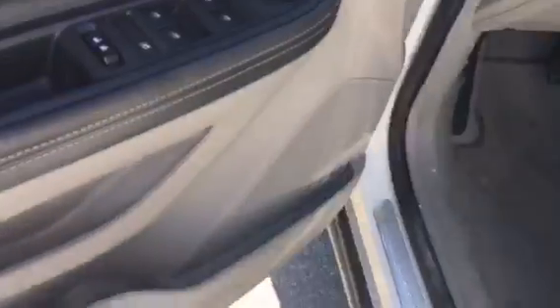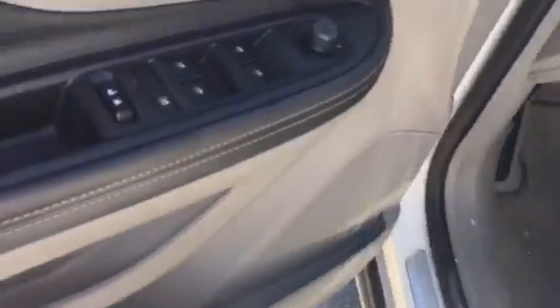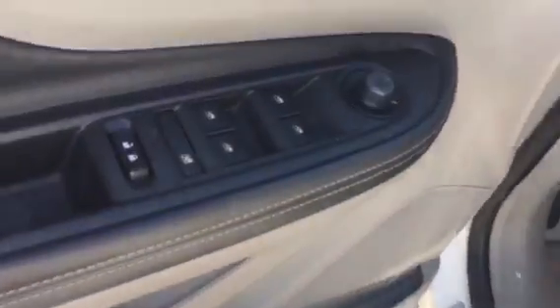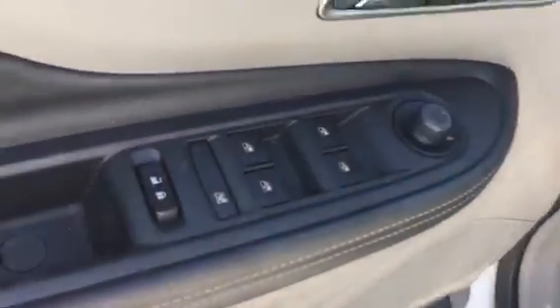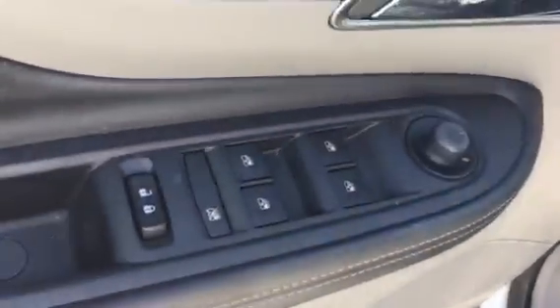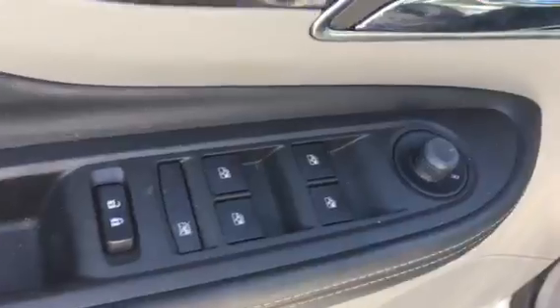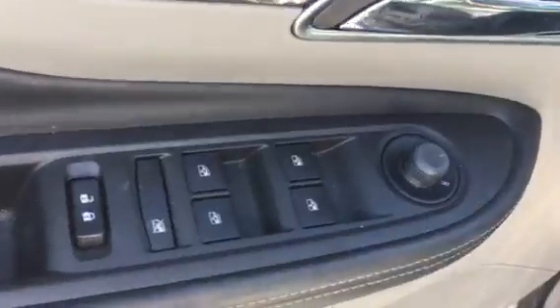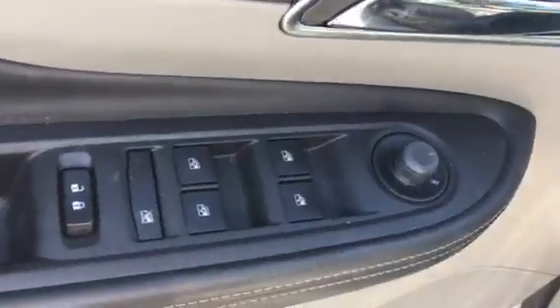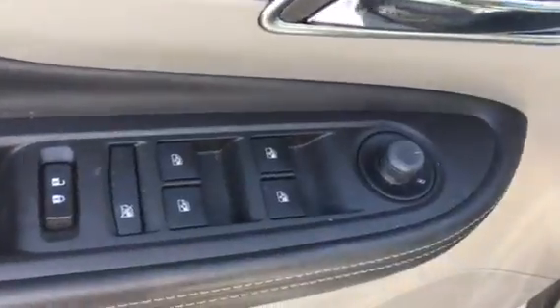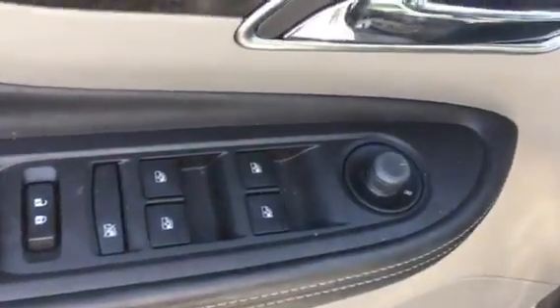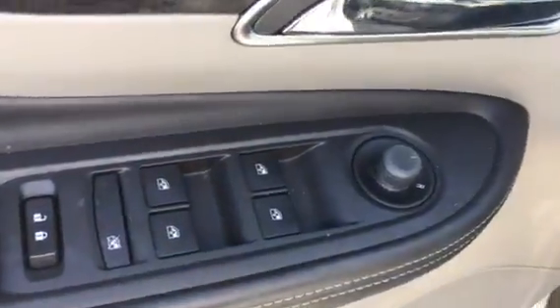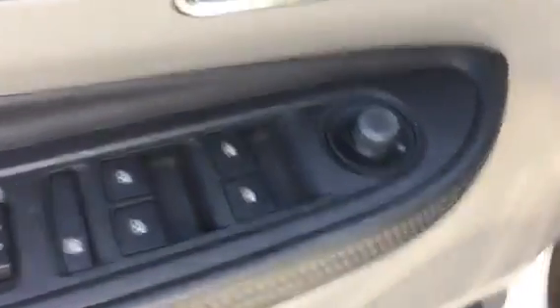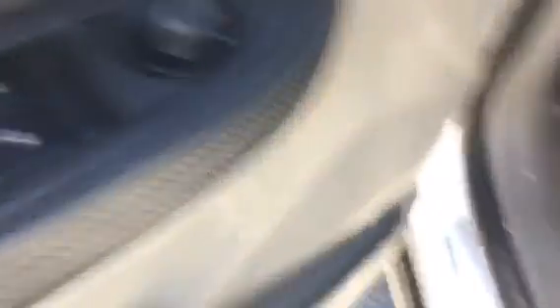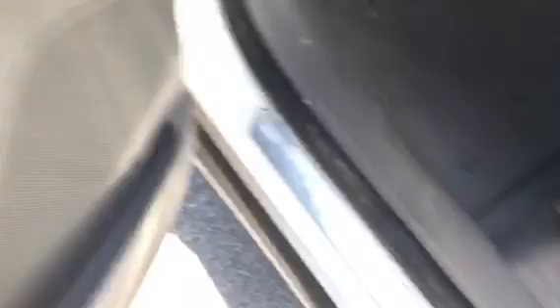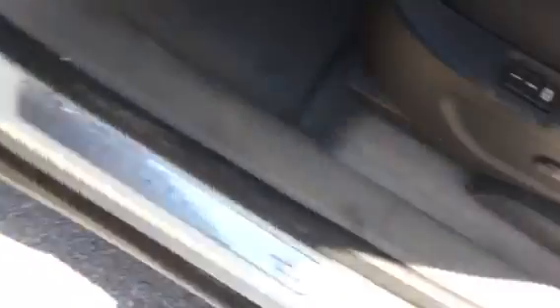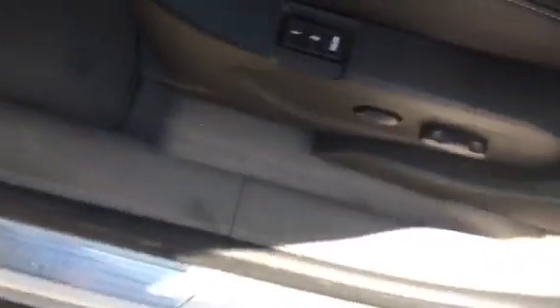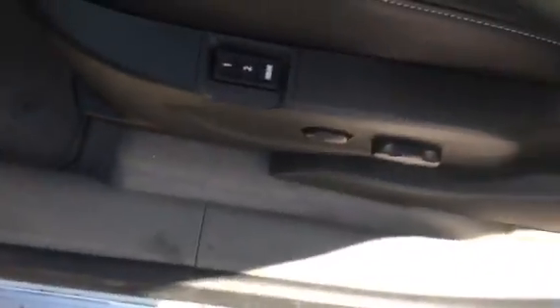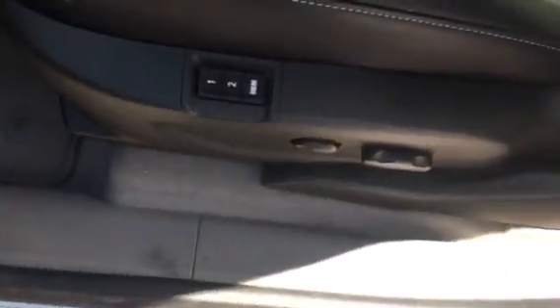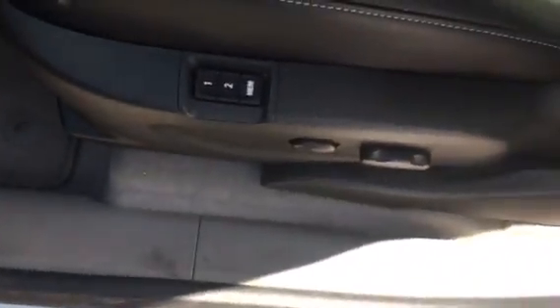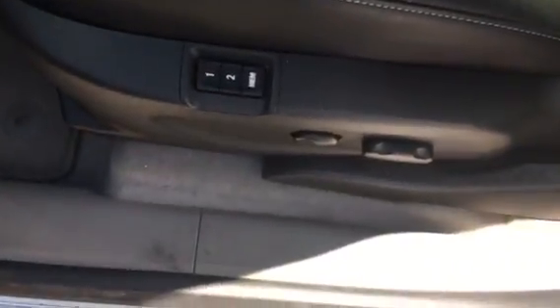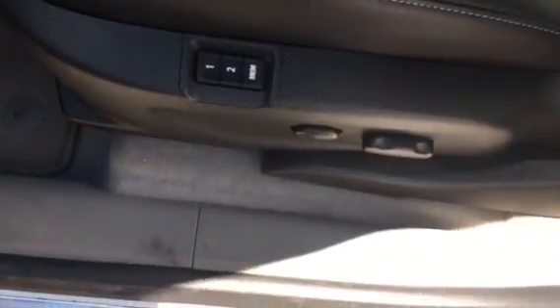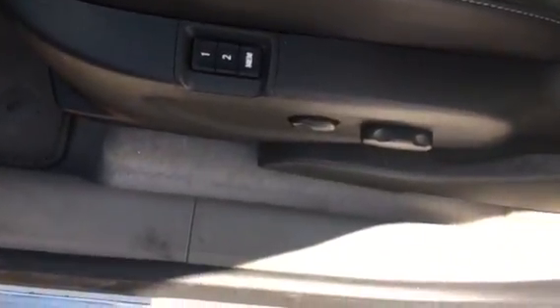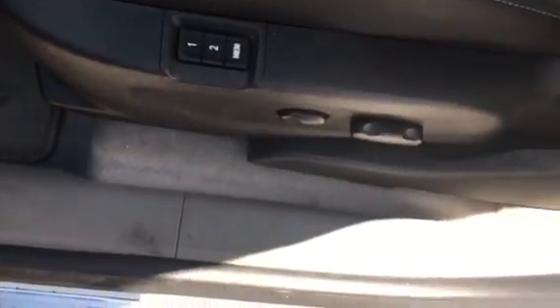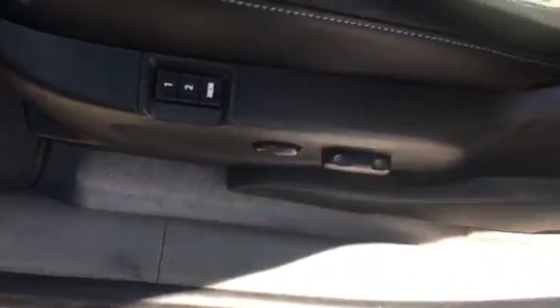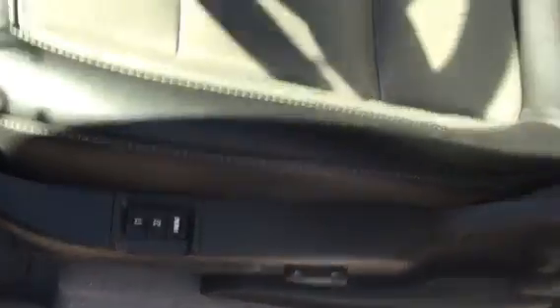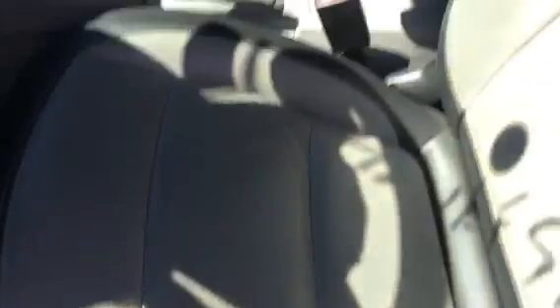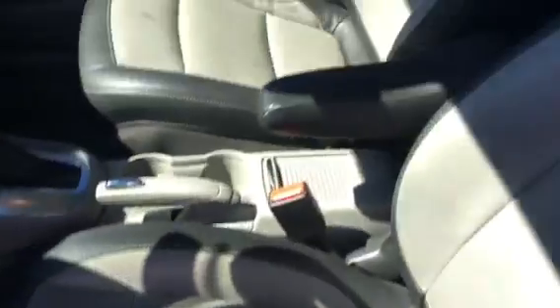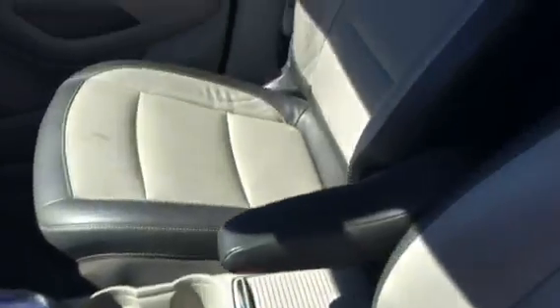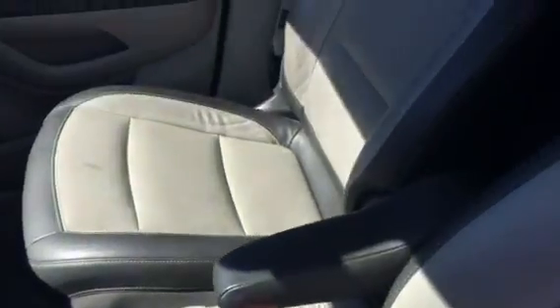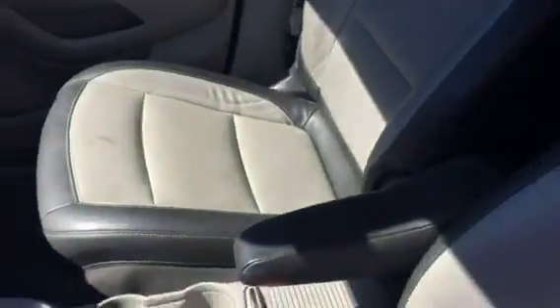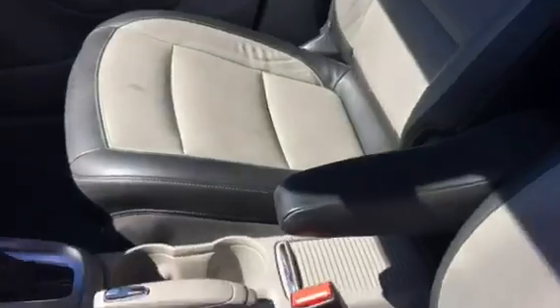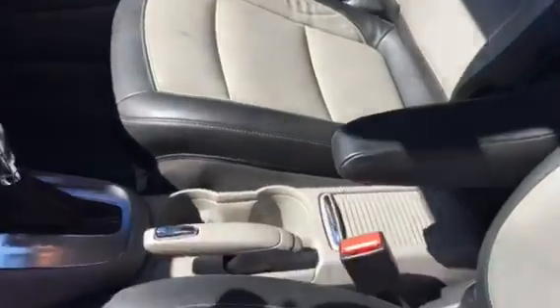Power windows, power locks, power side view mirror. Two-position memory power driver seat and power passenger seat.